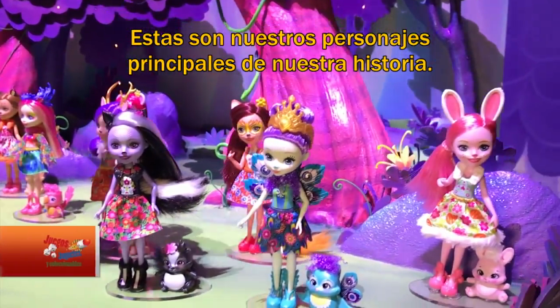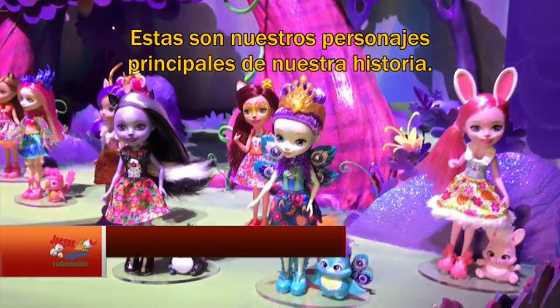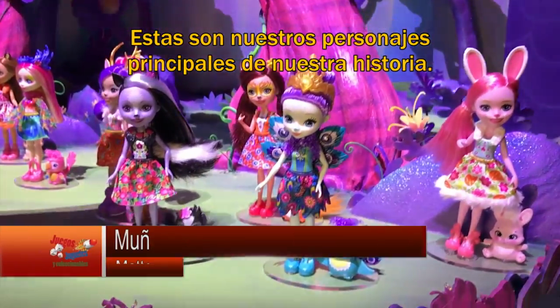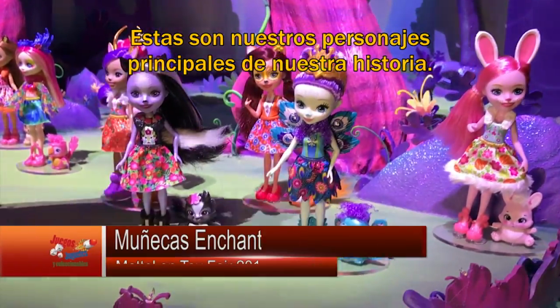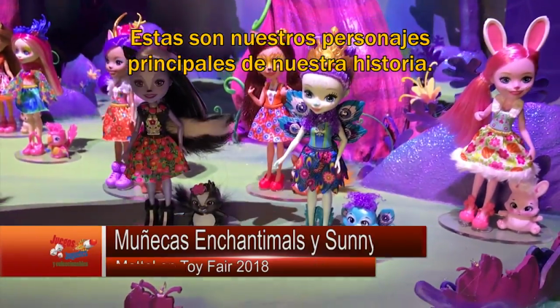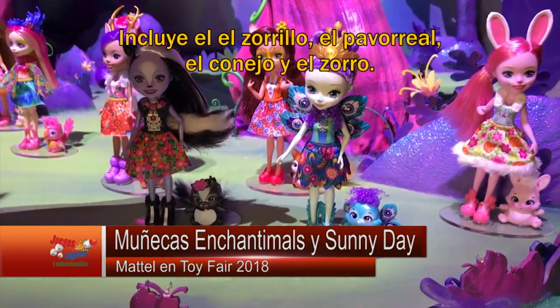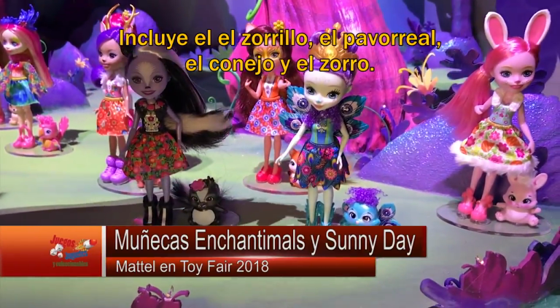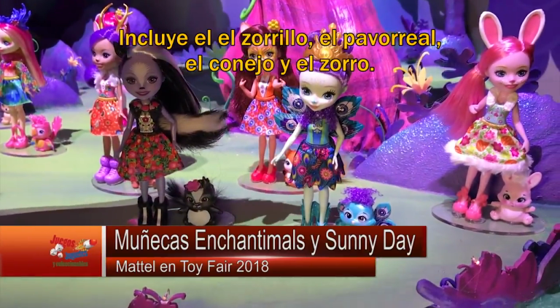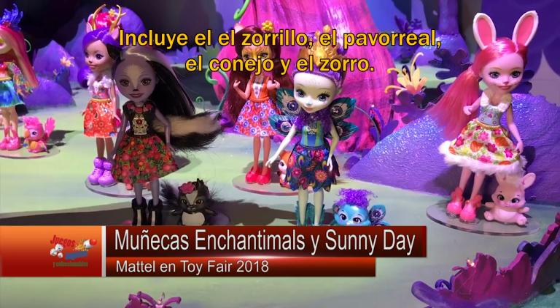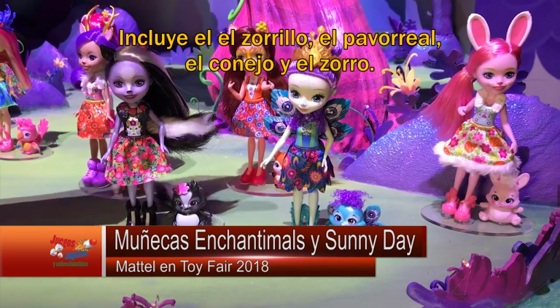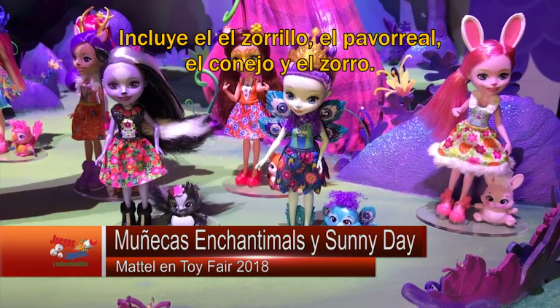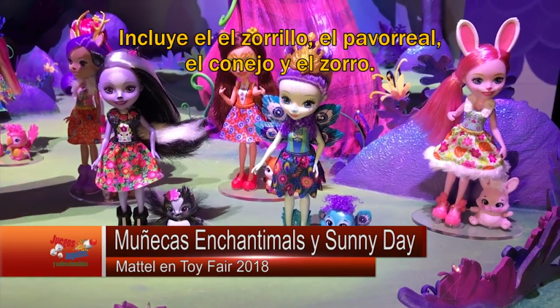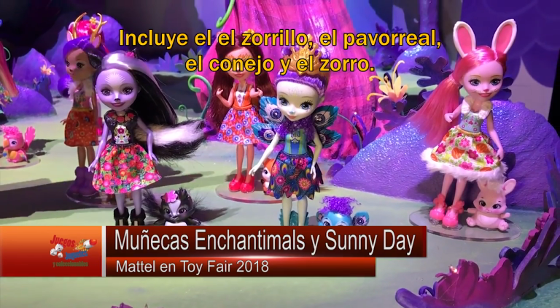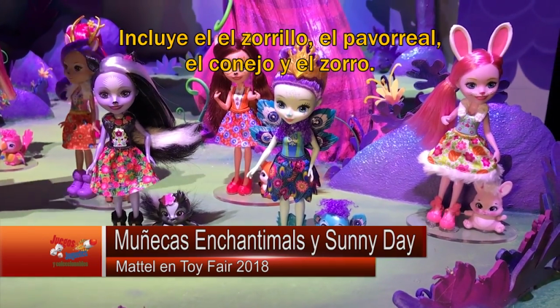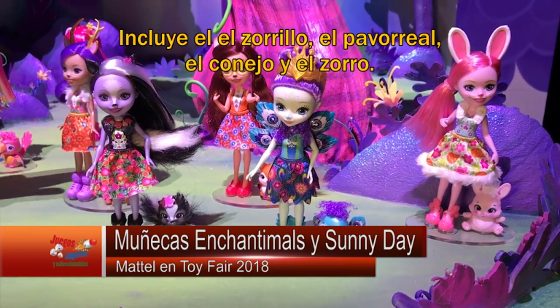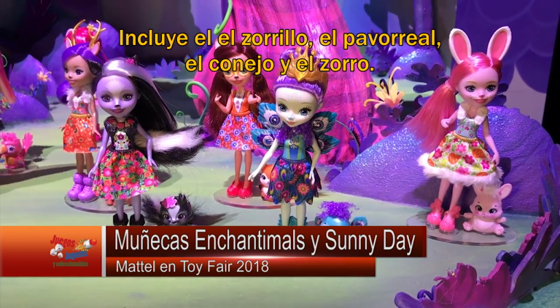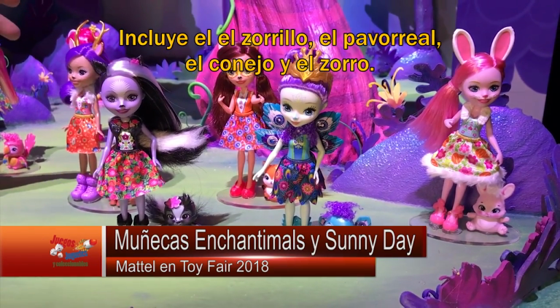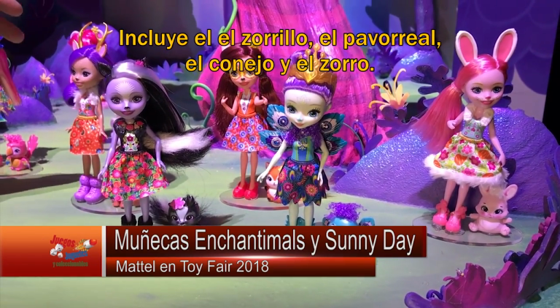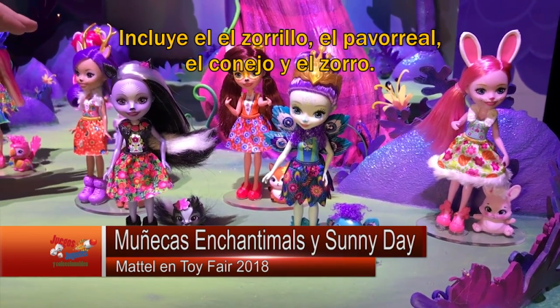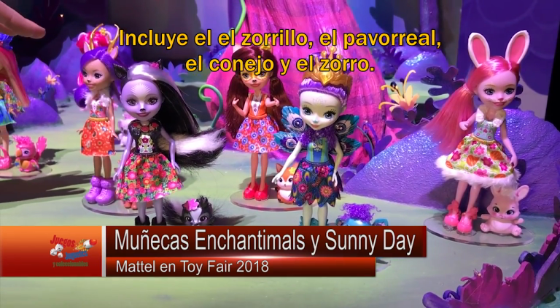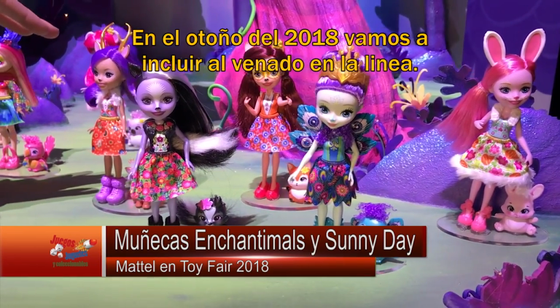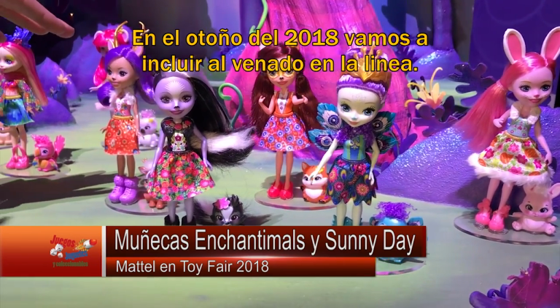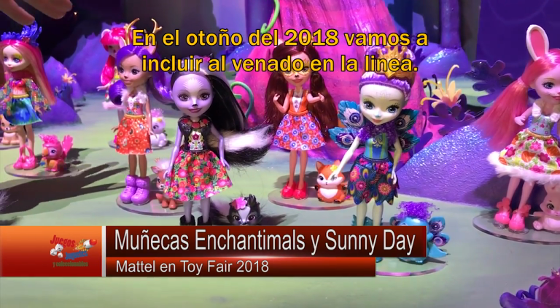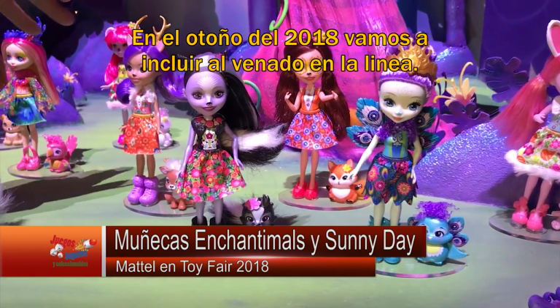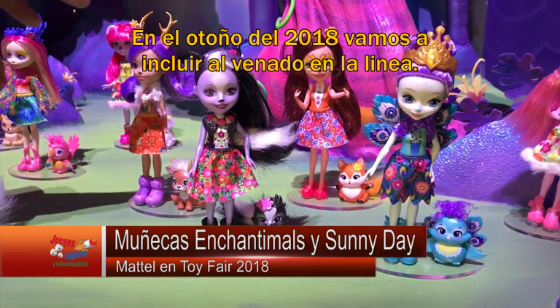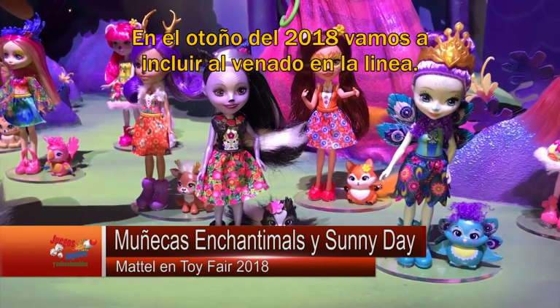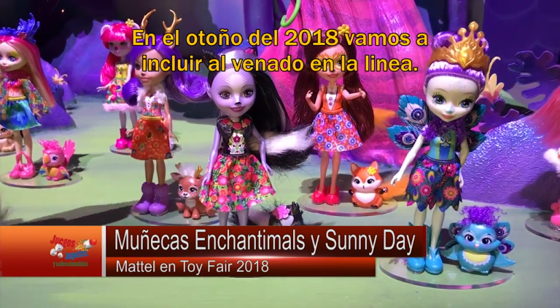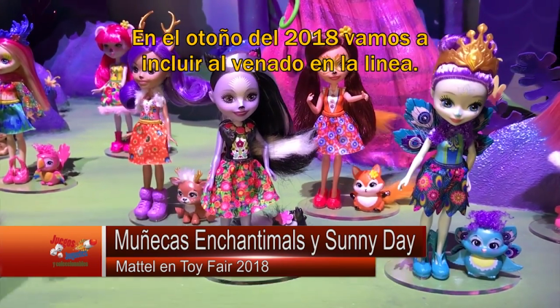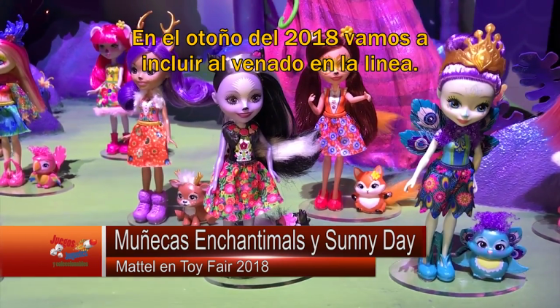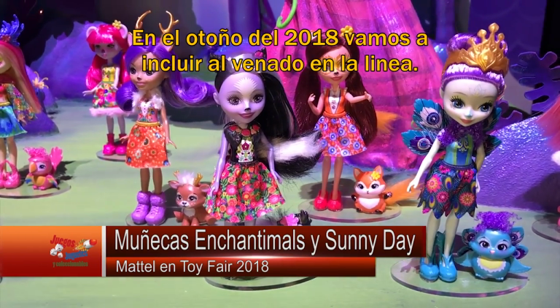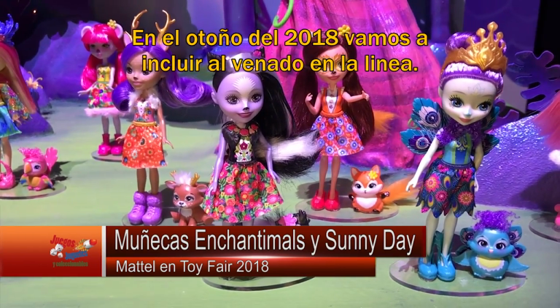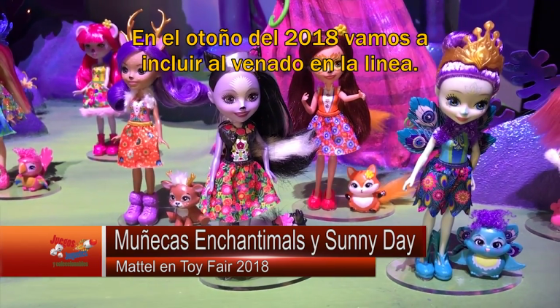It includes the skunk, the peacock, the bunny, as well as the fox. And then for fall 2018 we're going to be rolling in the deer into that assortment.